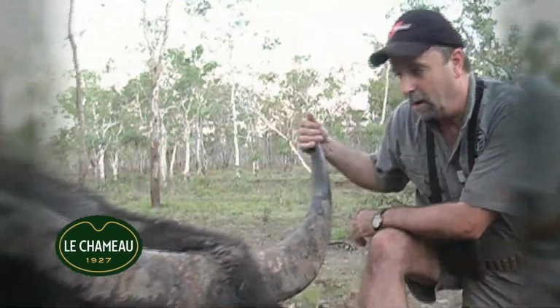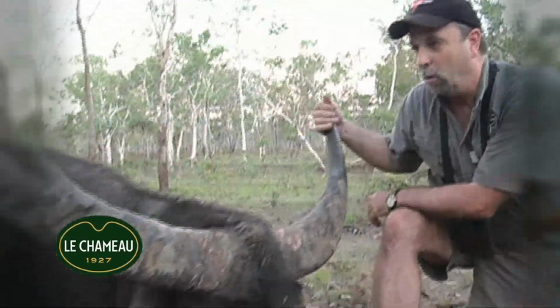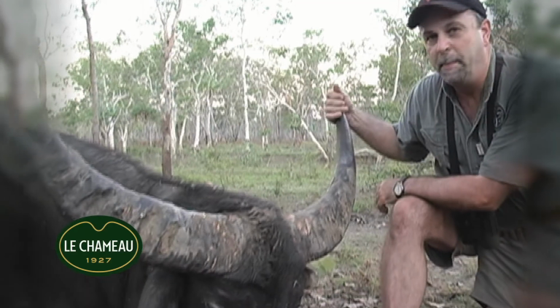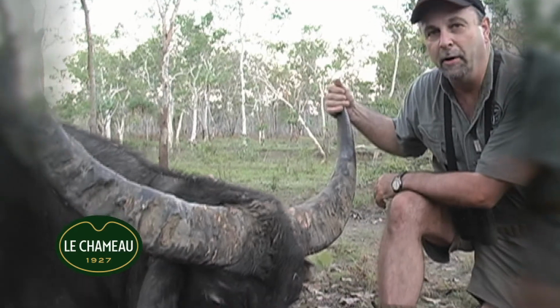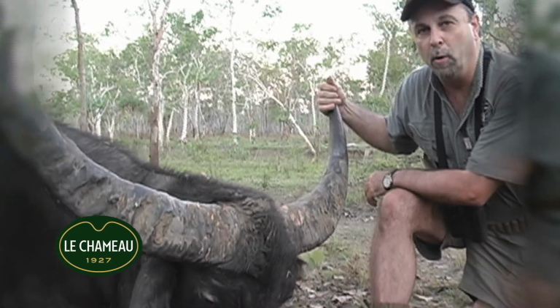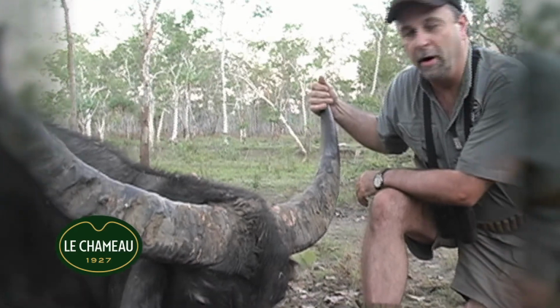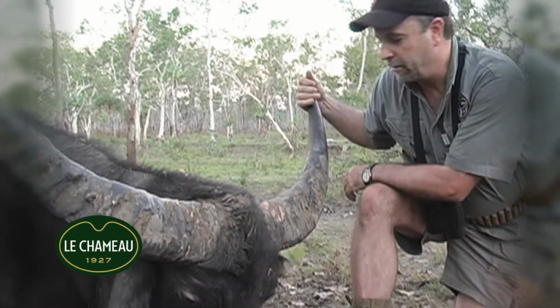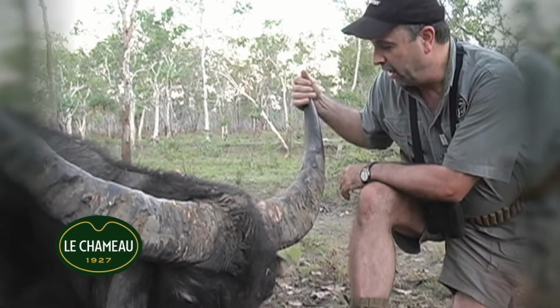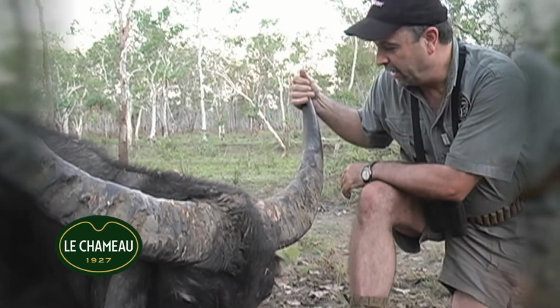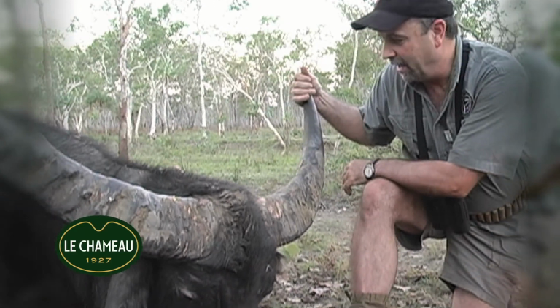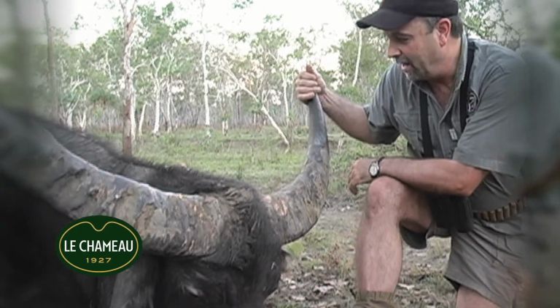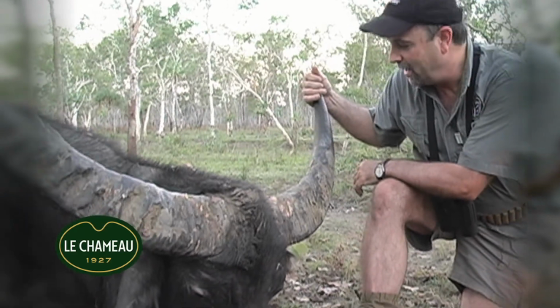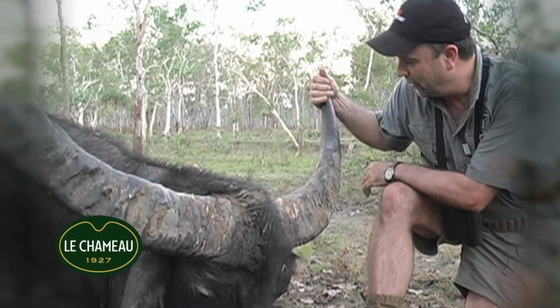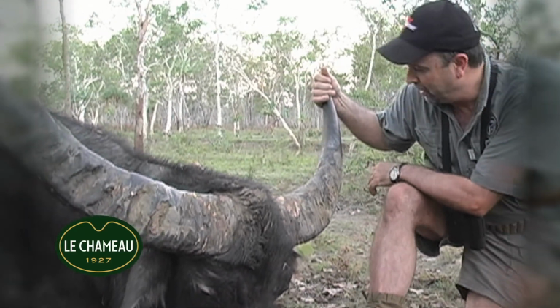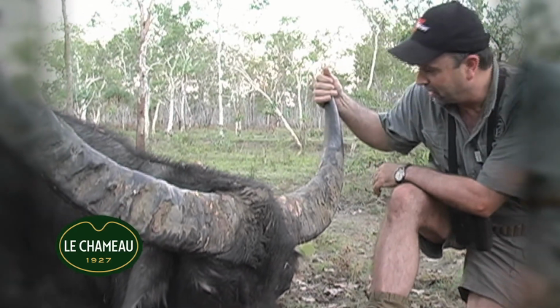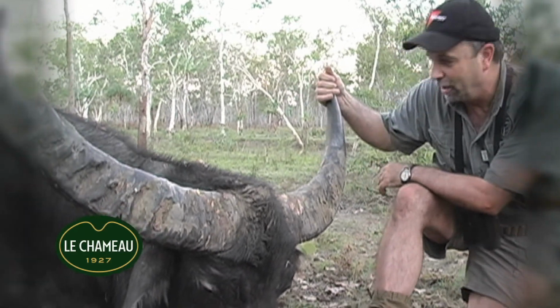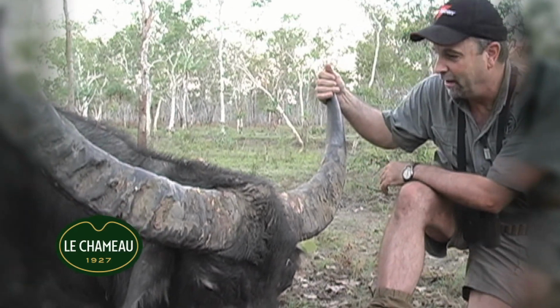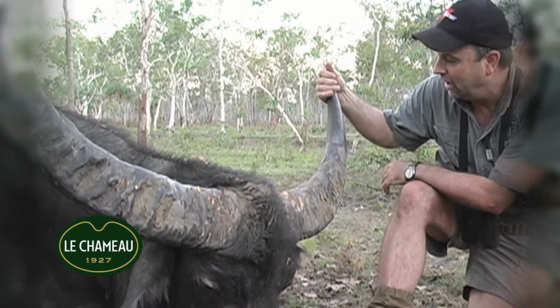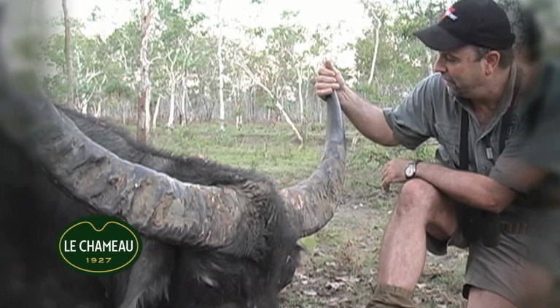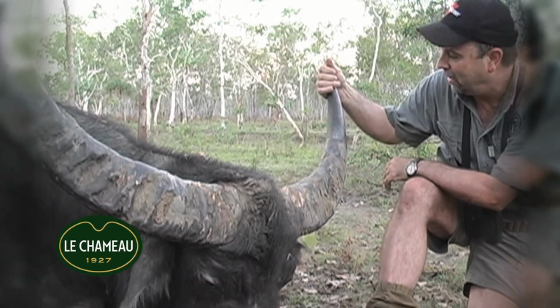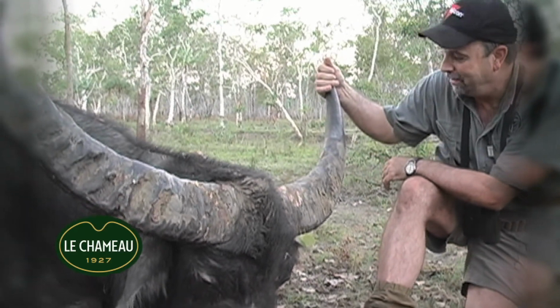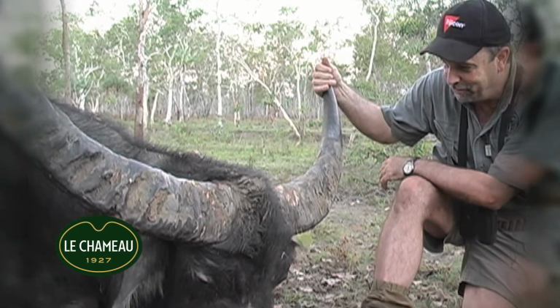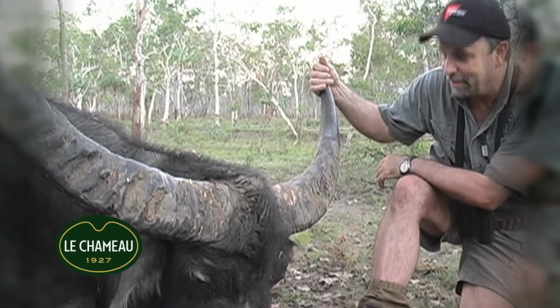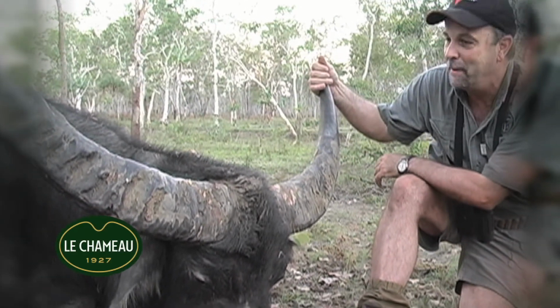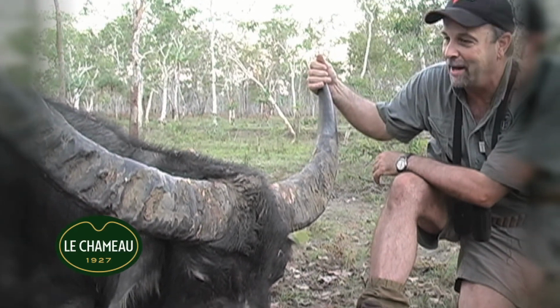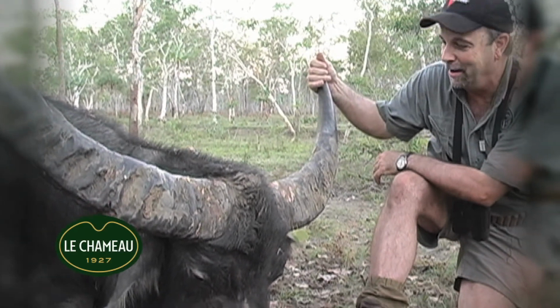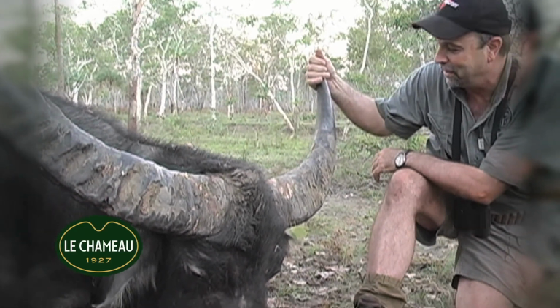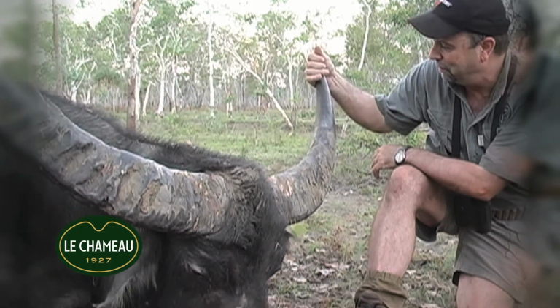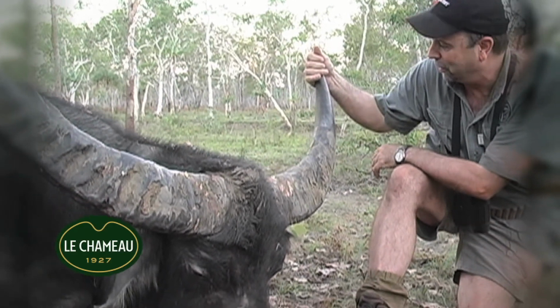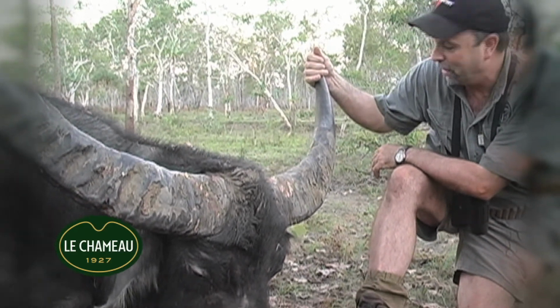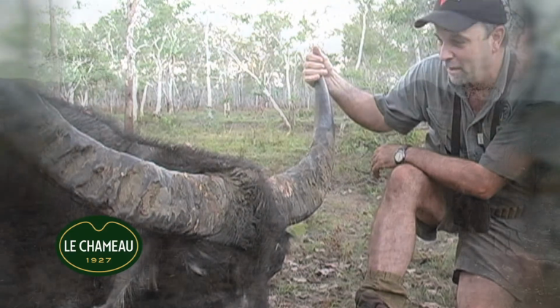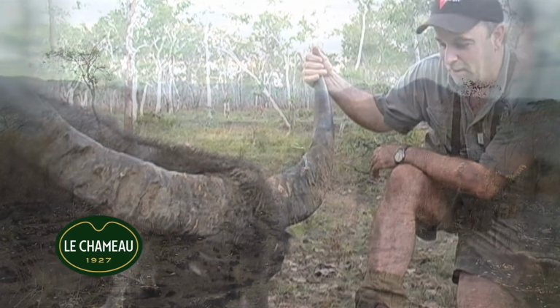We're up here in northern Australia today and we just concluded a hunt for a just magnificent big water buffalo.